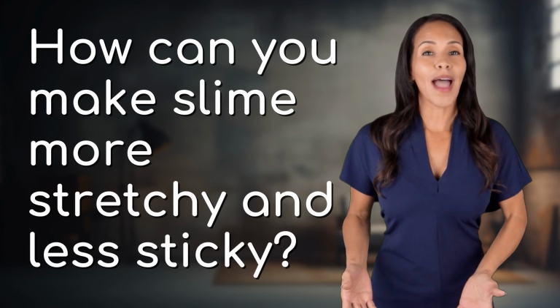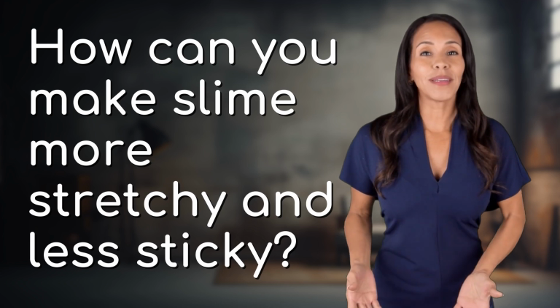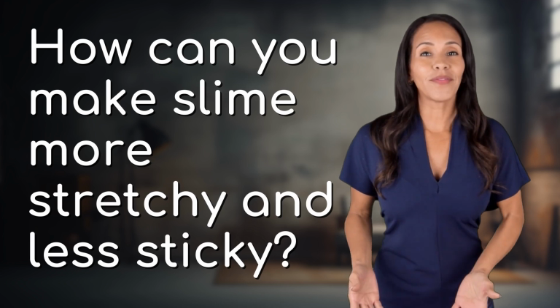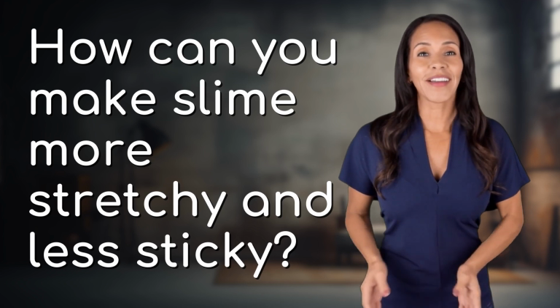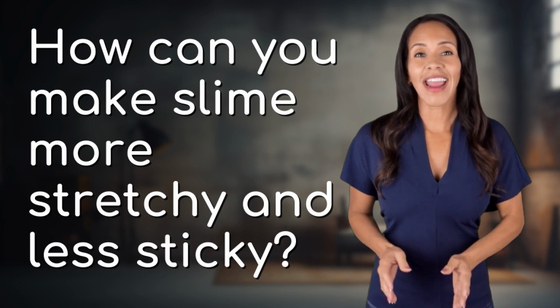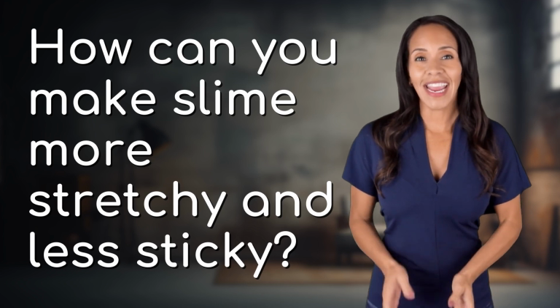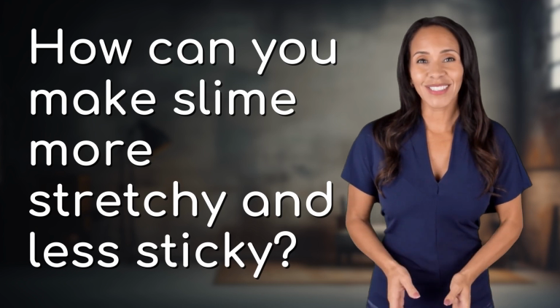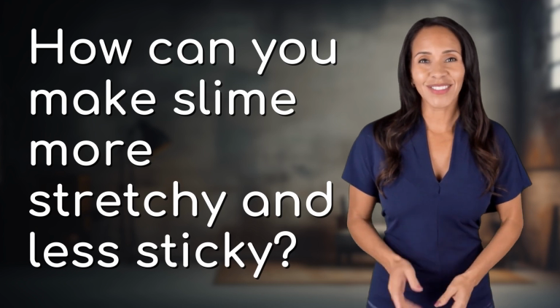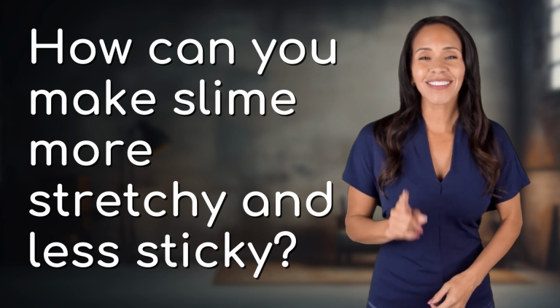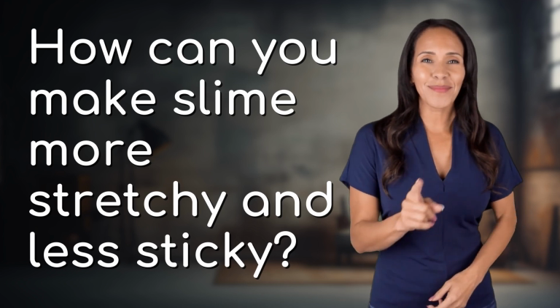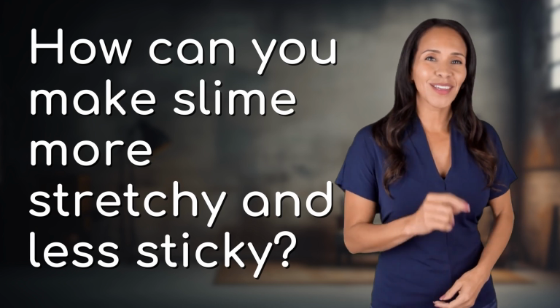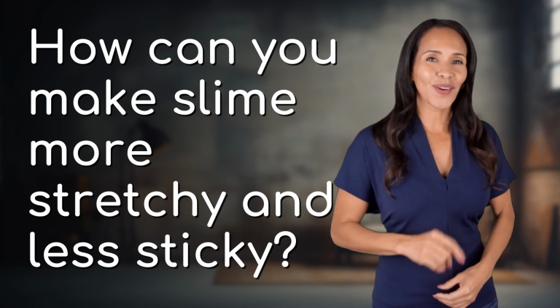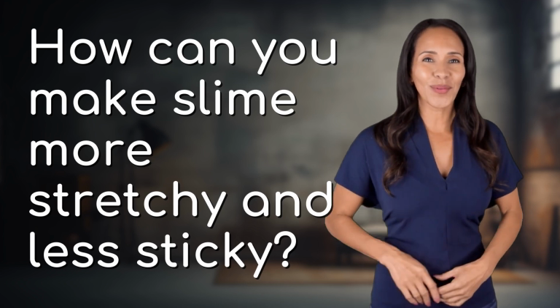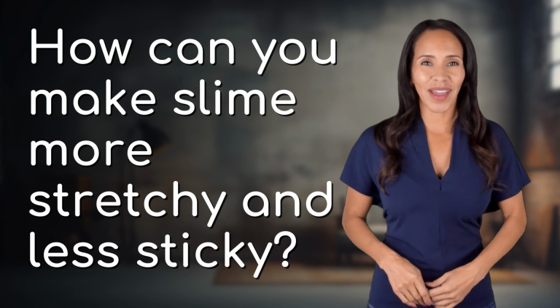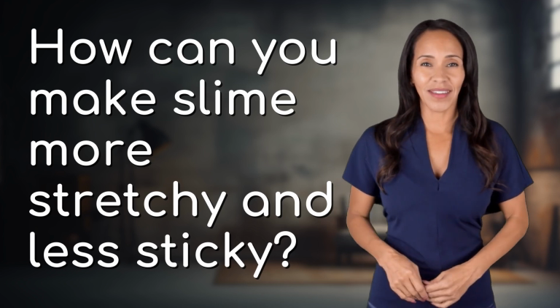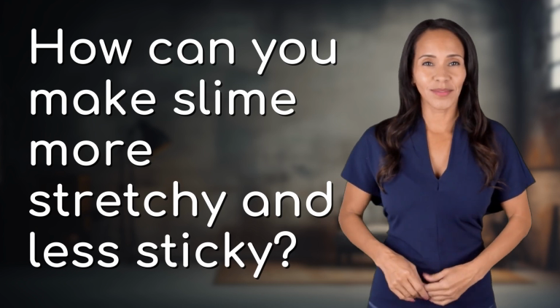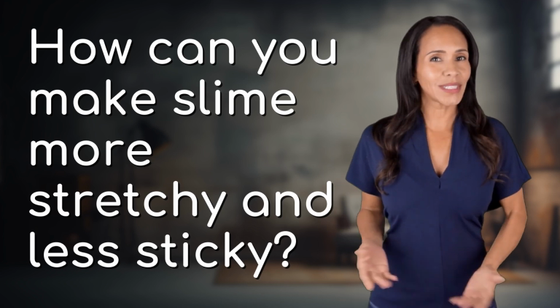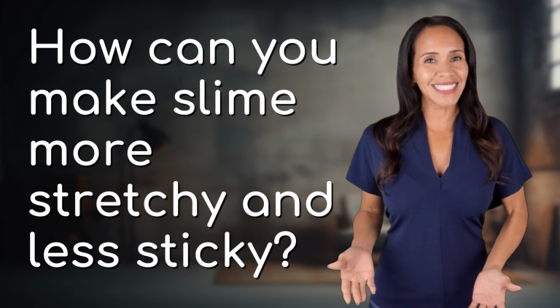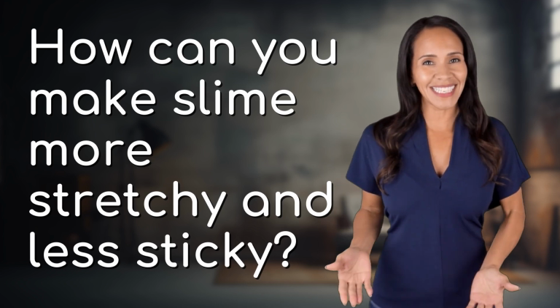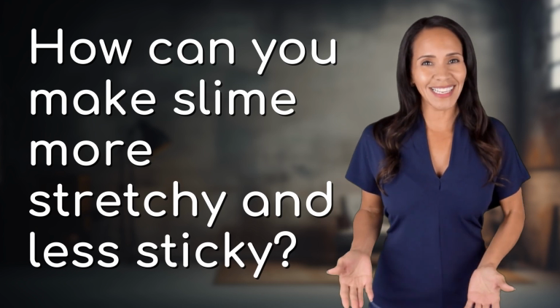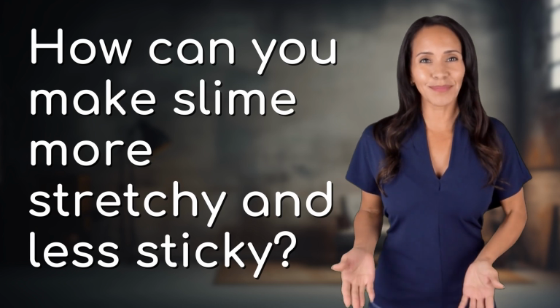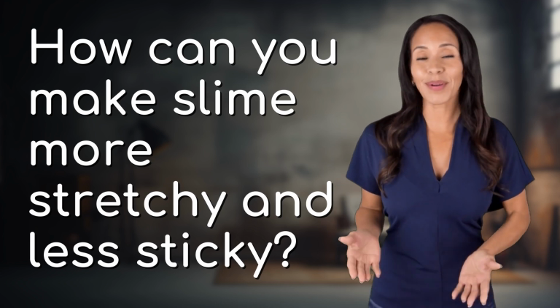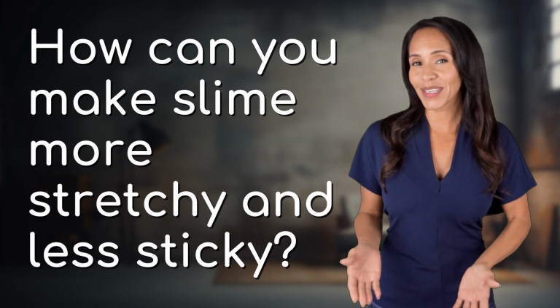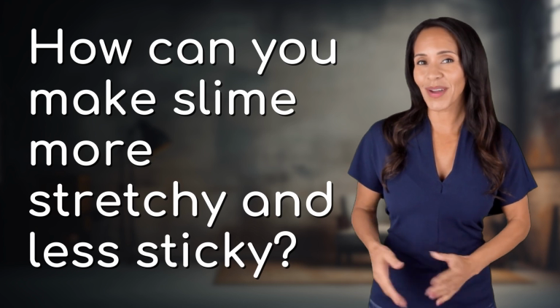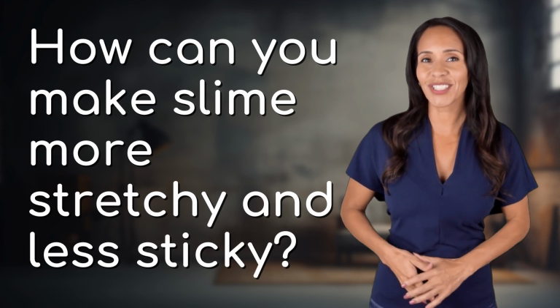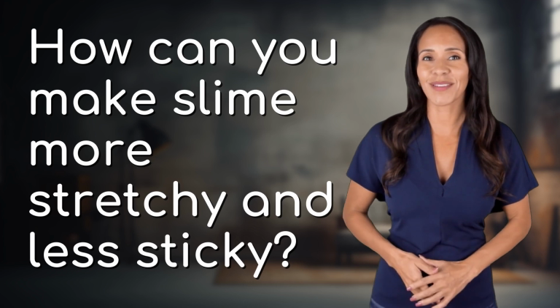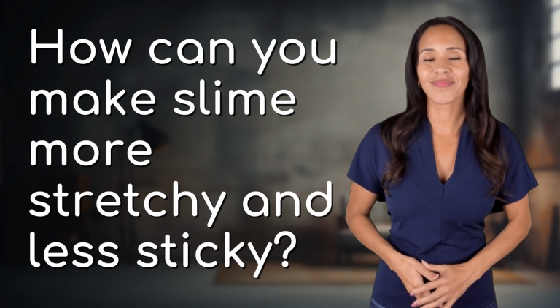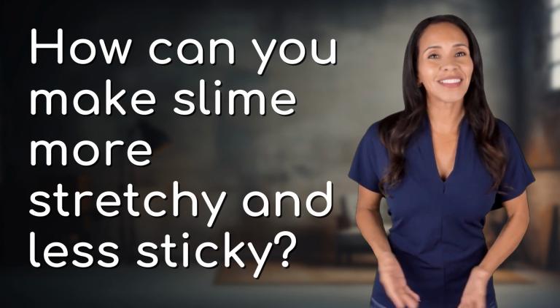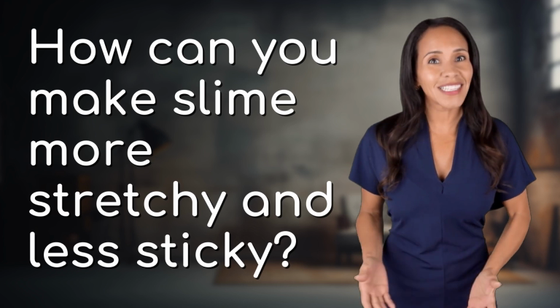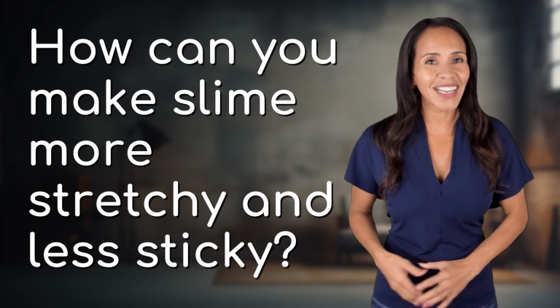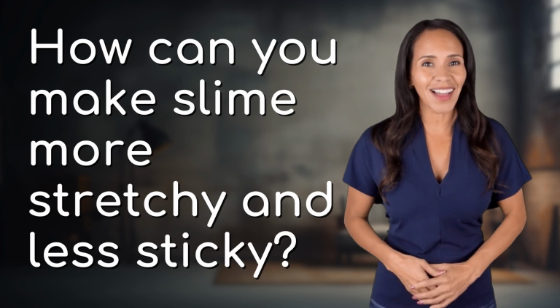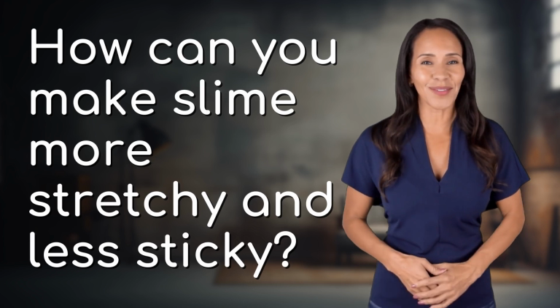Rapid fire answers coming your way — what's today's burning question? Let's find out.